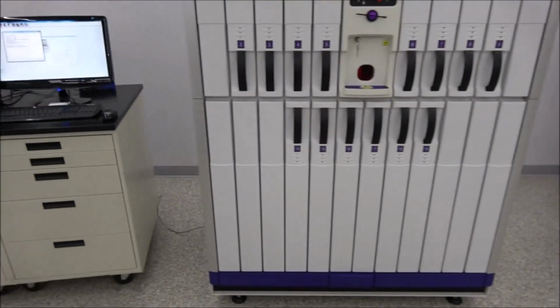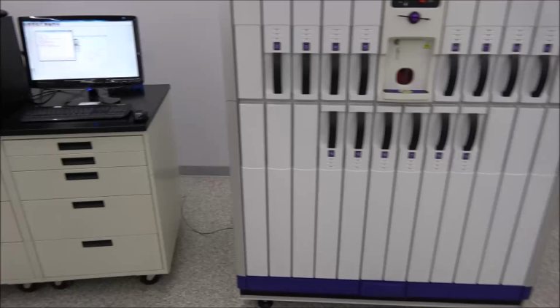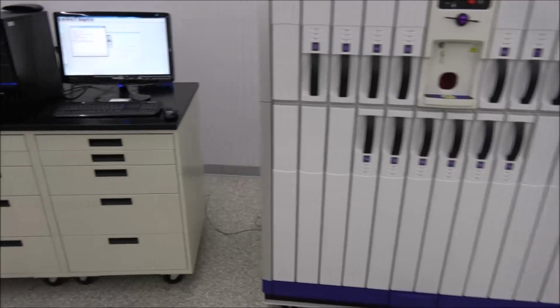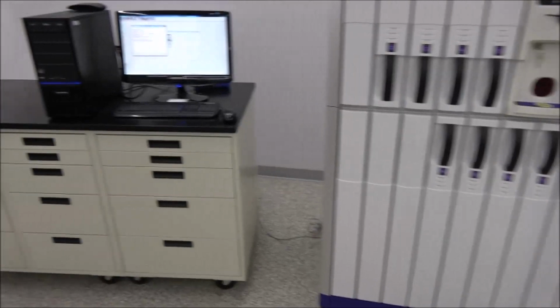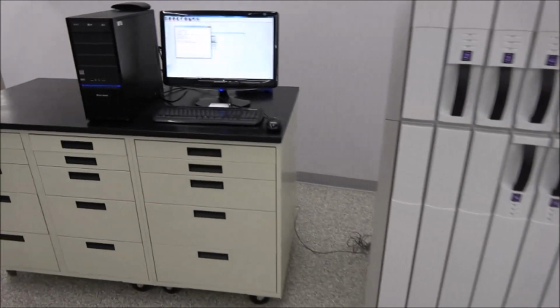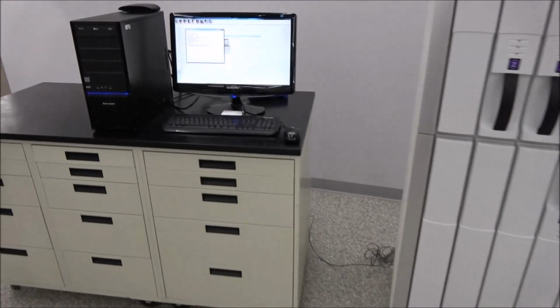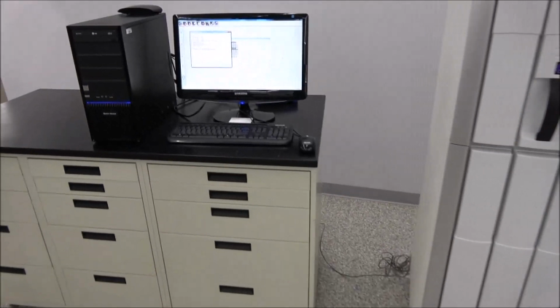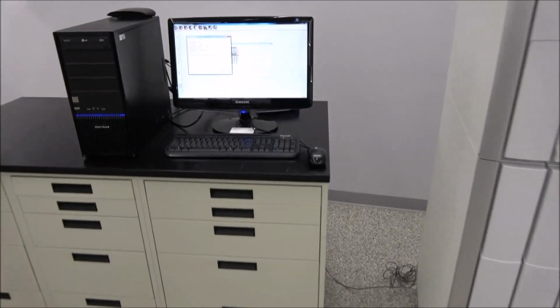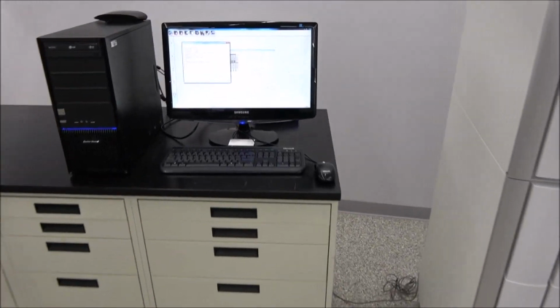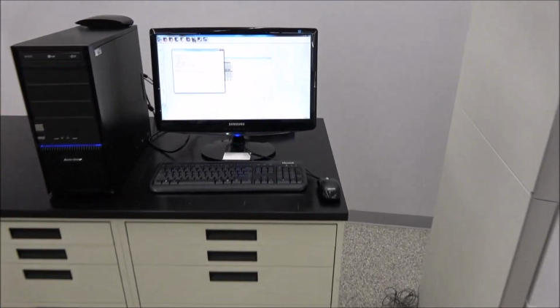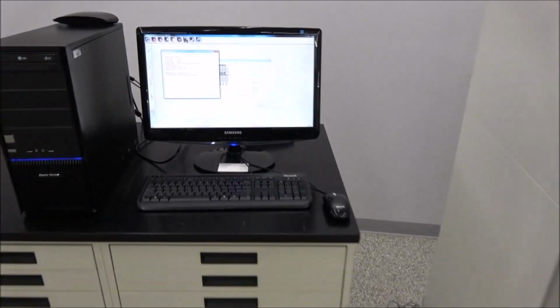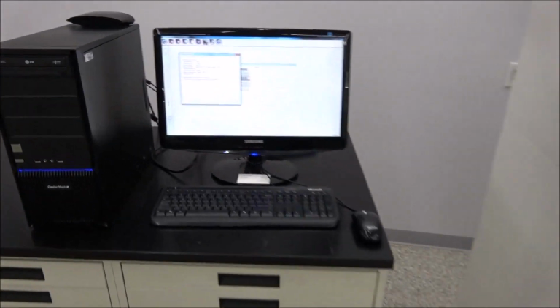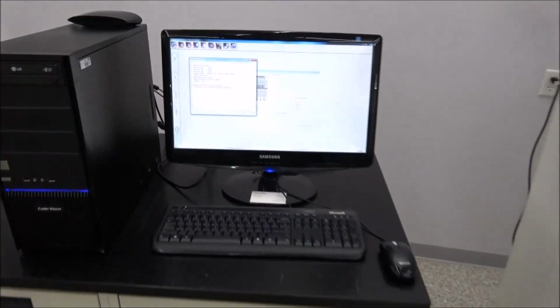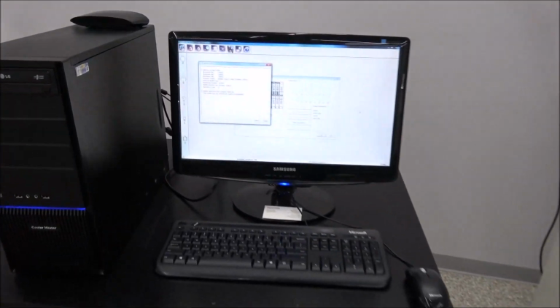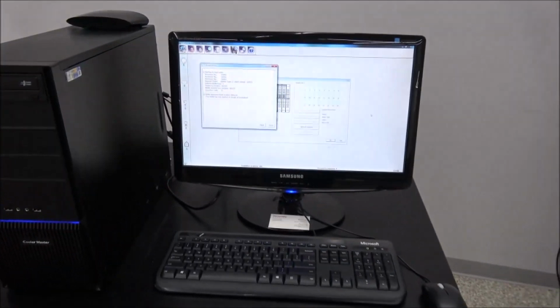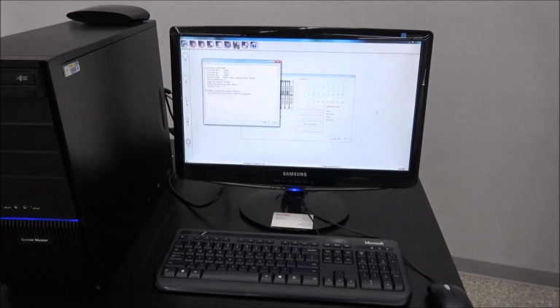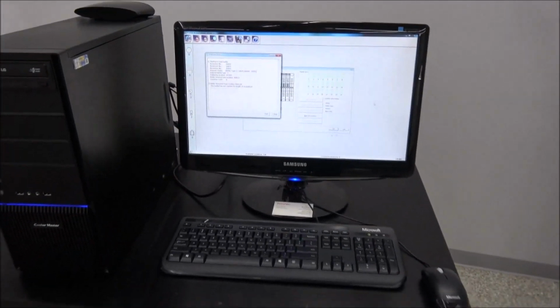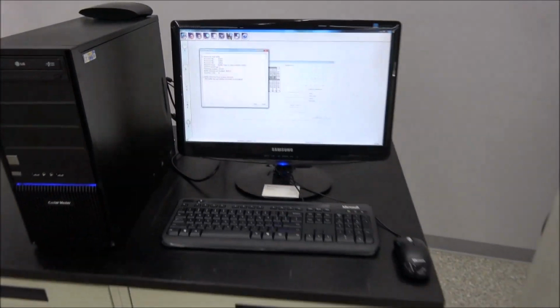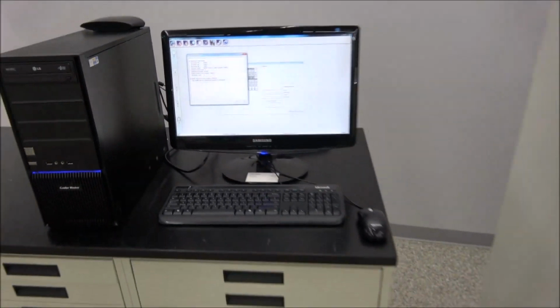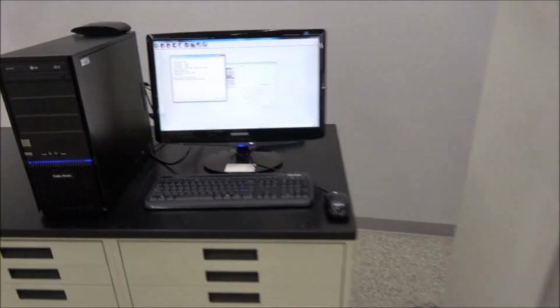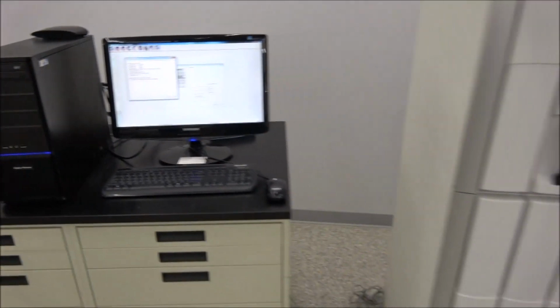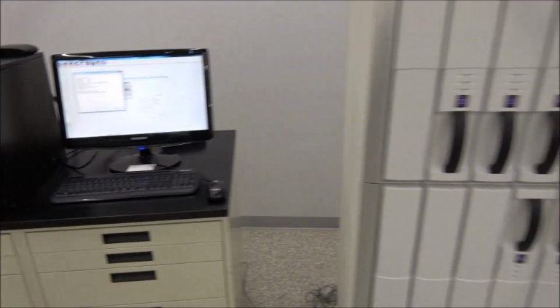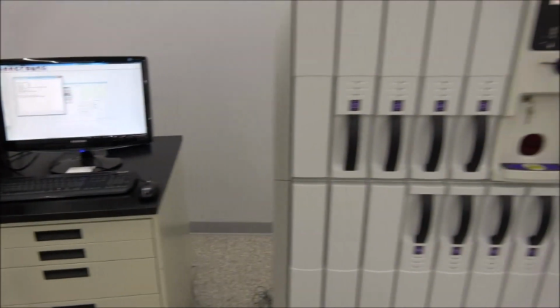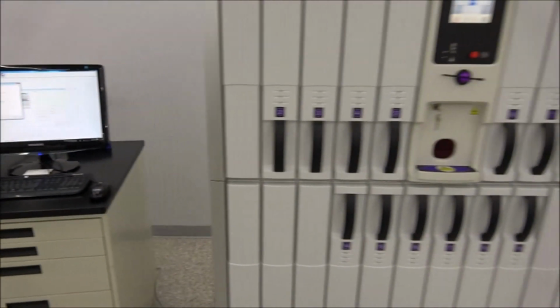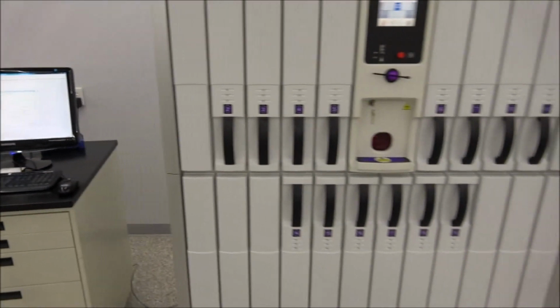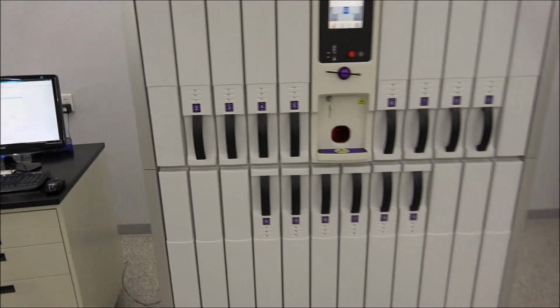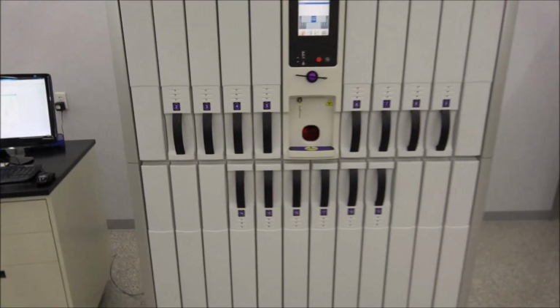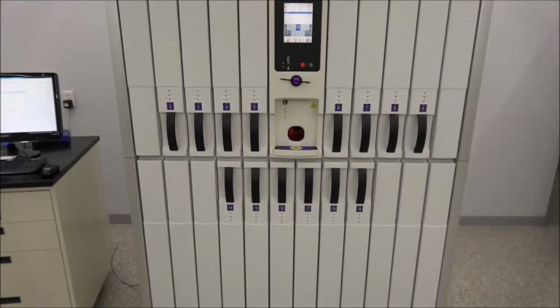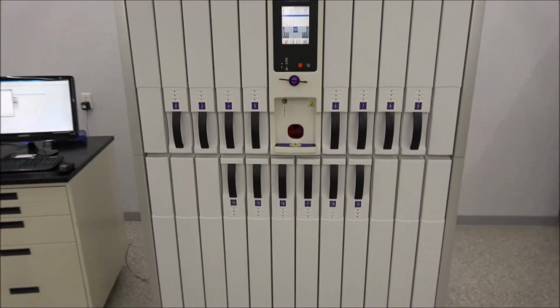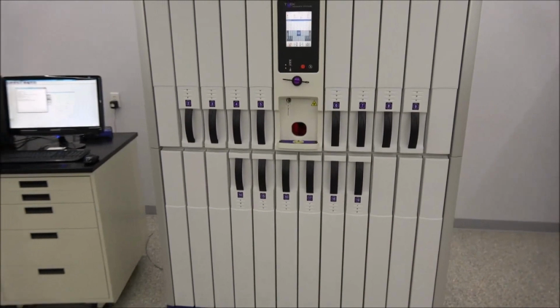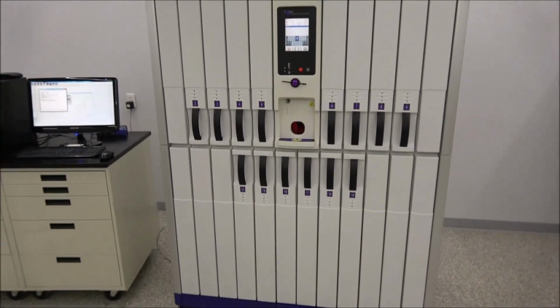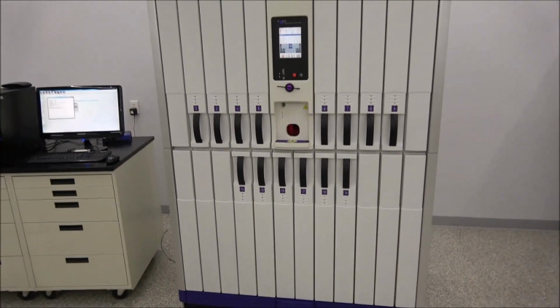If you've got any questions, give us a call here at New Life Scientific — I'd be glad to help you. Again, this is Rich. Thank you for watching.